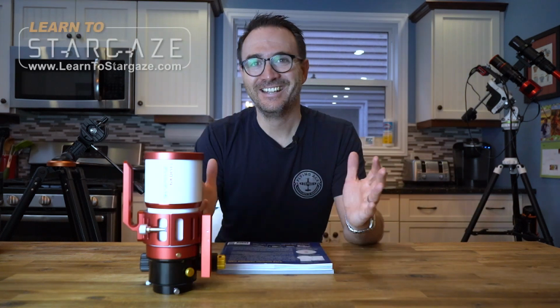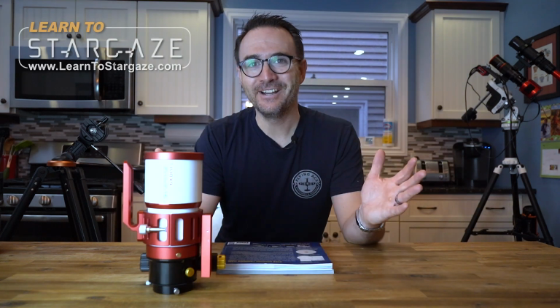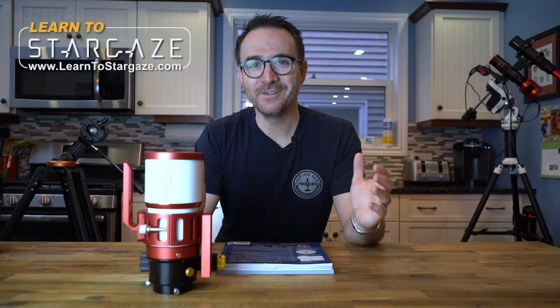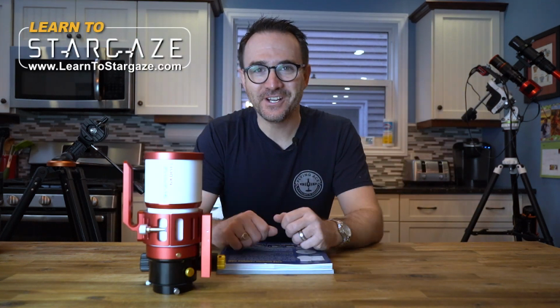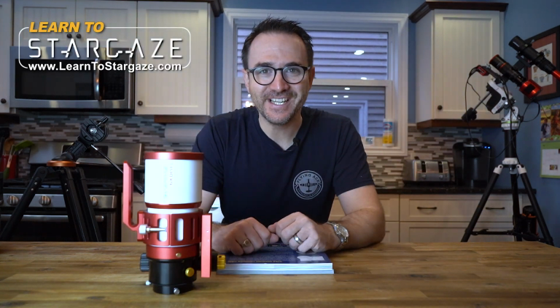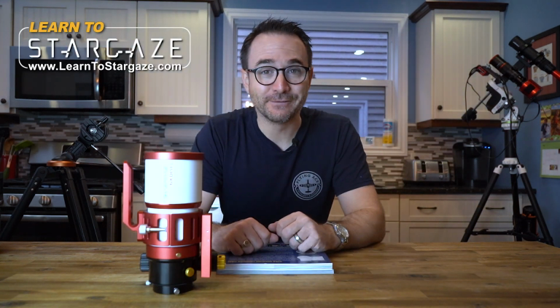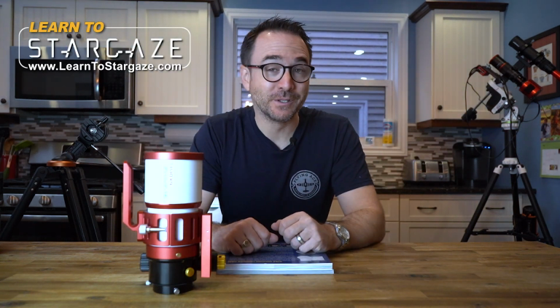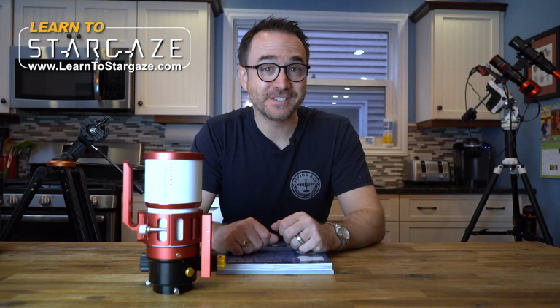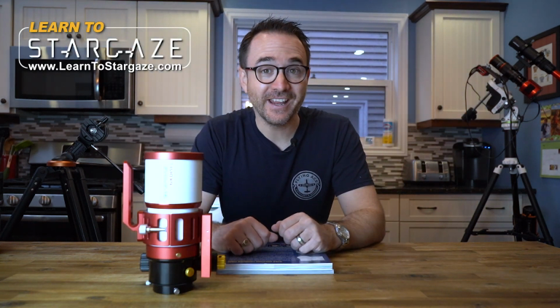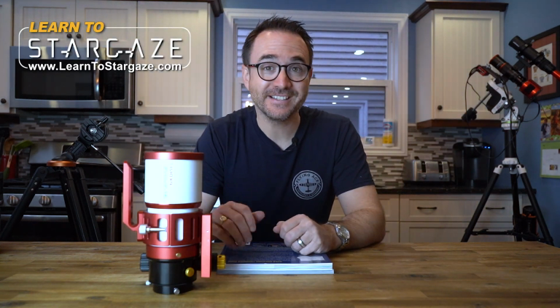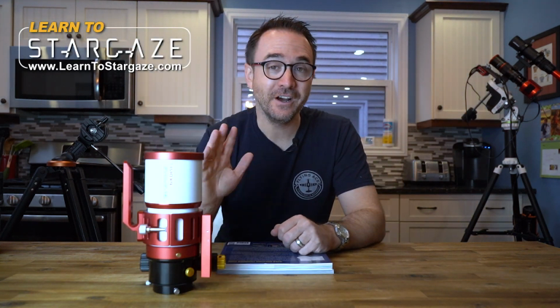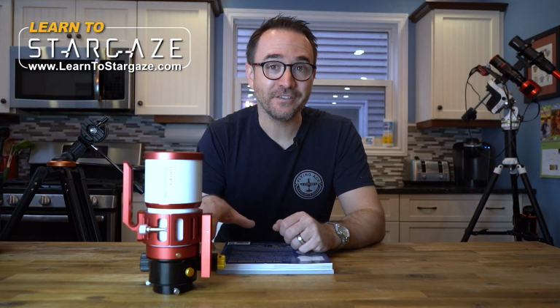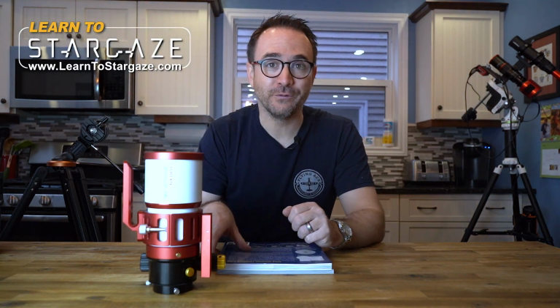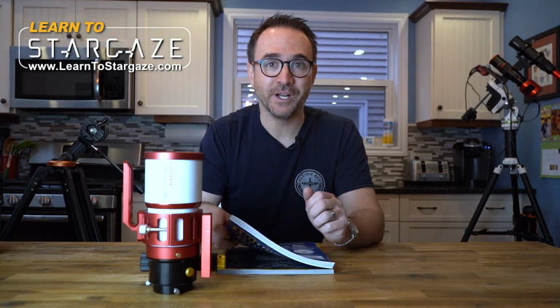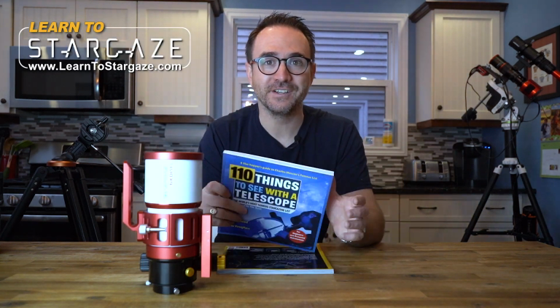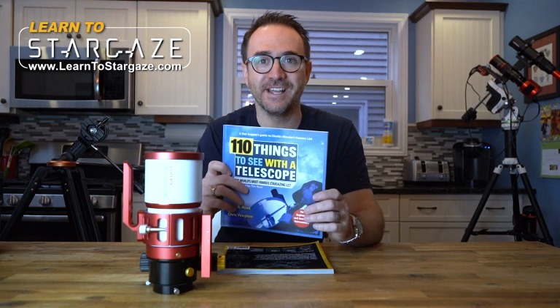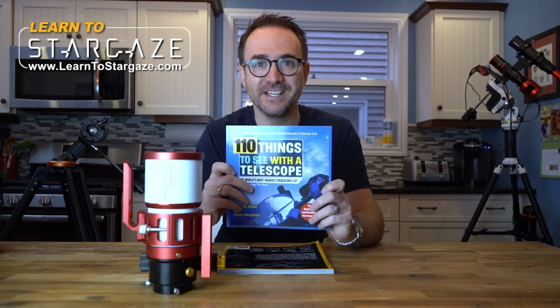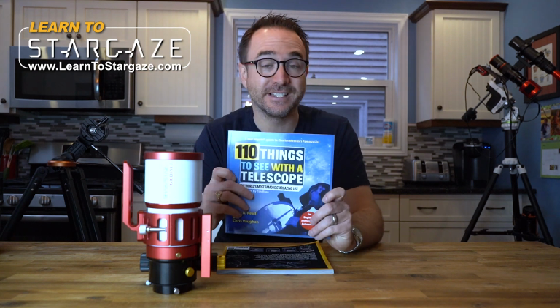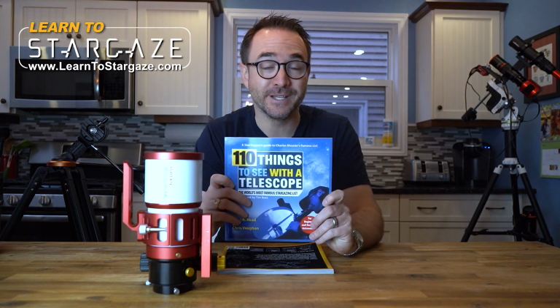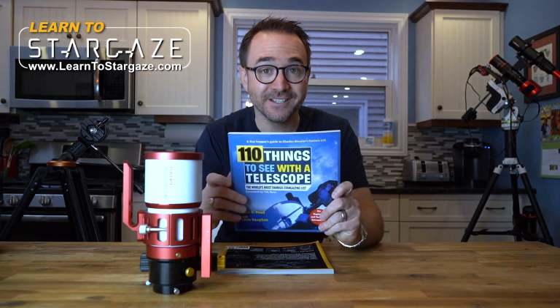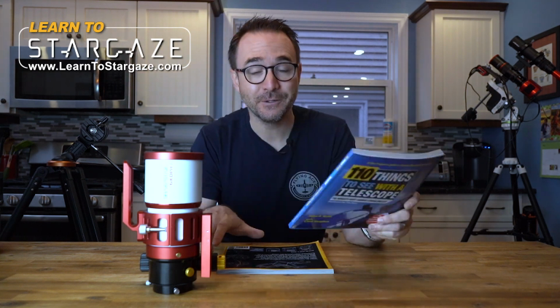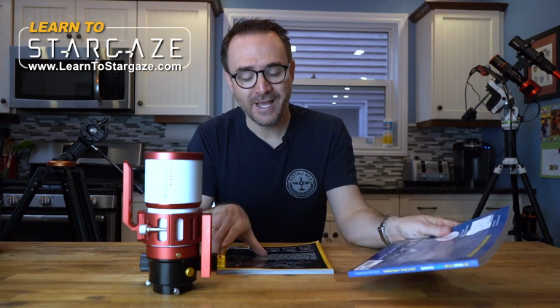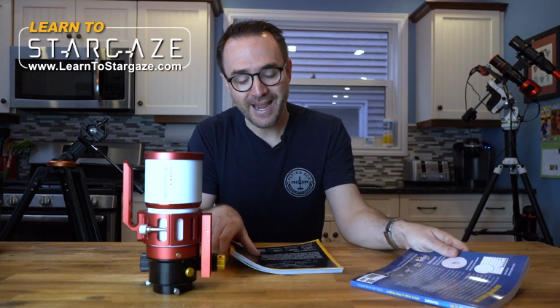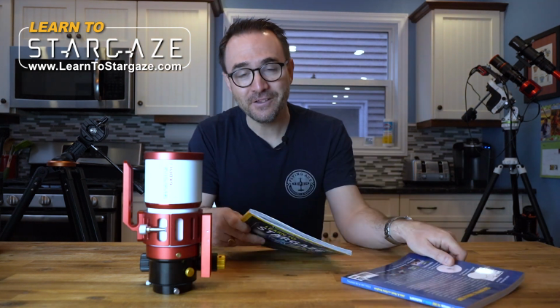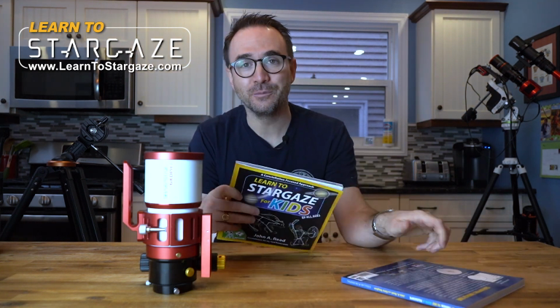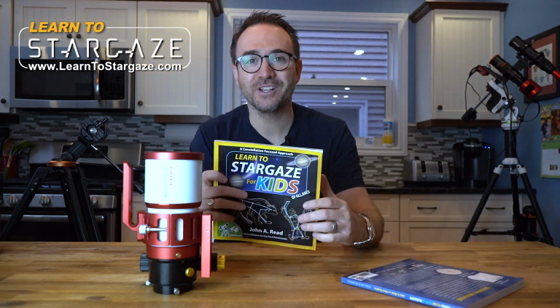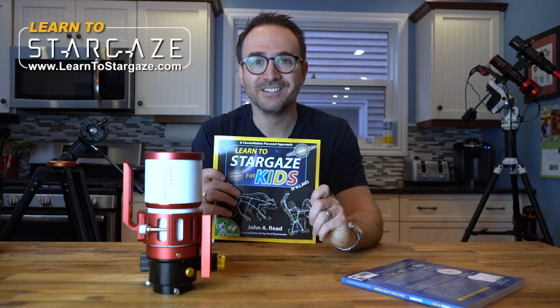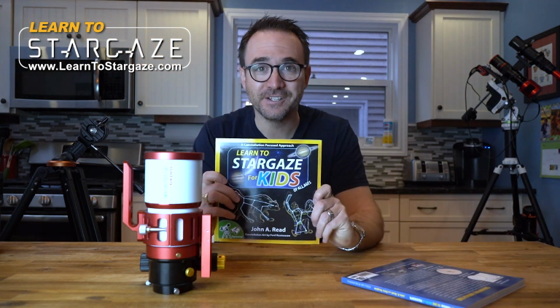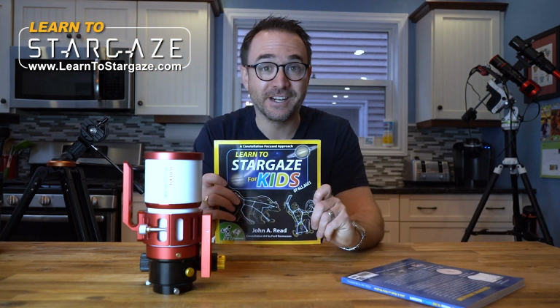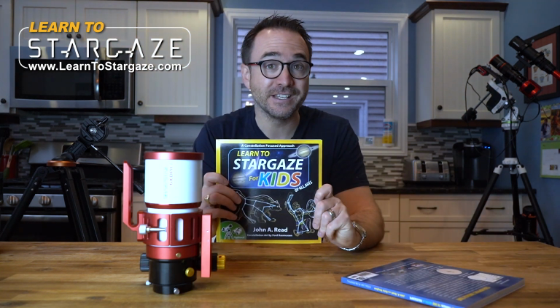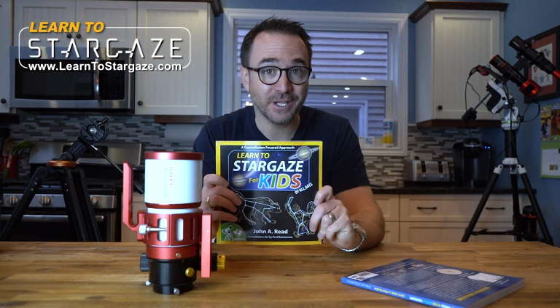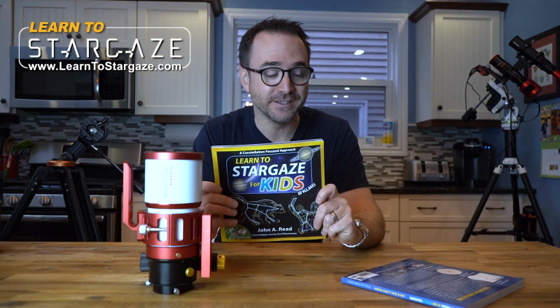Hey everyone, John Reed here from Learn to Stargaze, an author of 110 Things to See with a Telescope, and the new book, Learn to Stargaze for Kids.